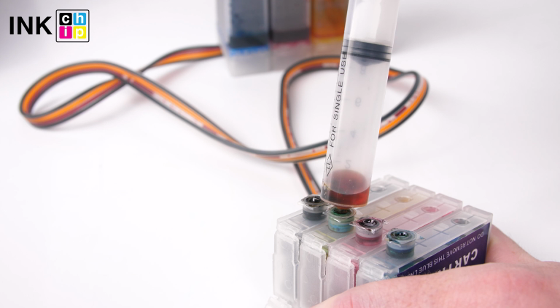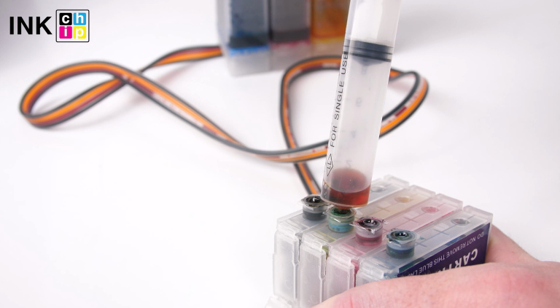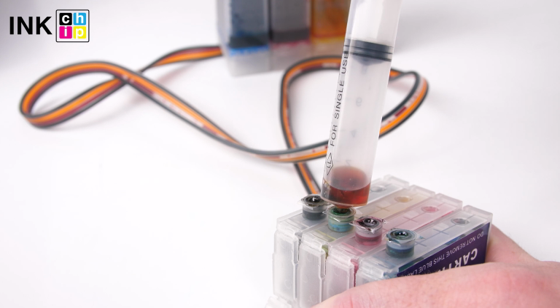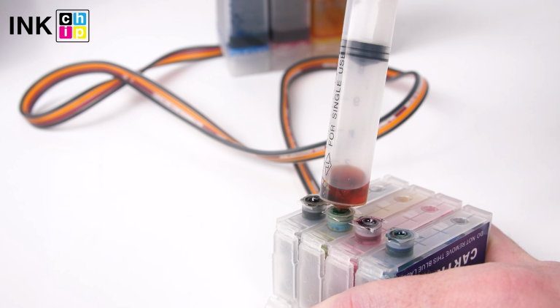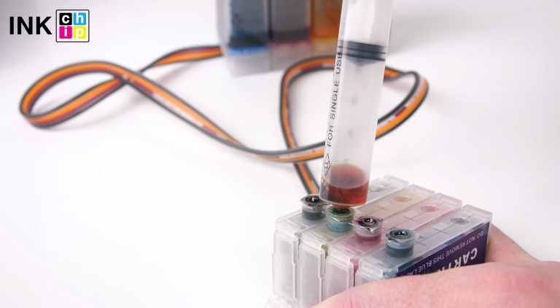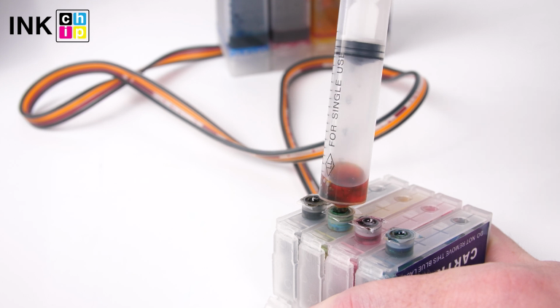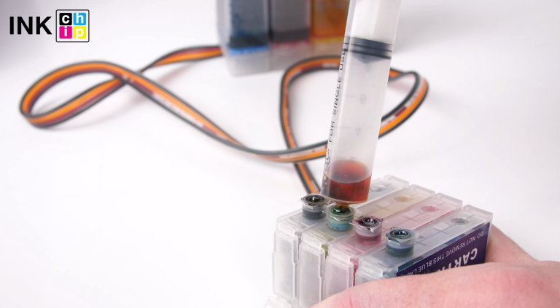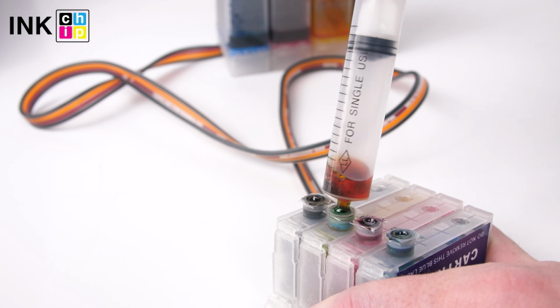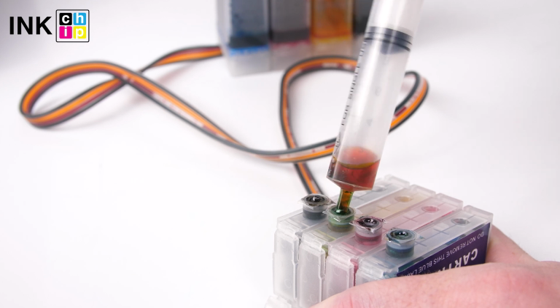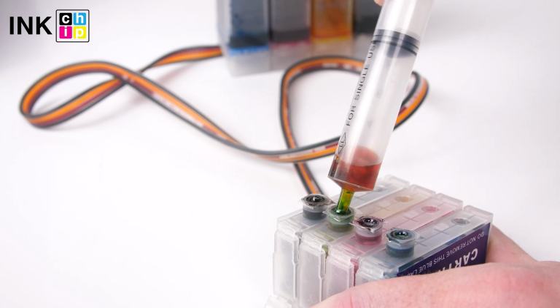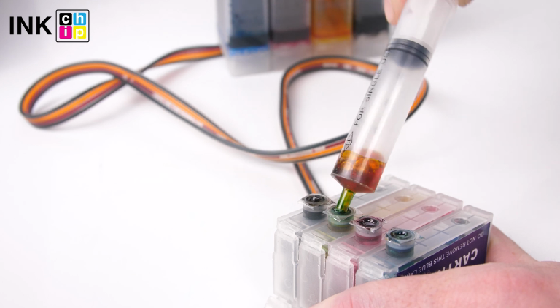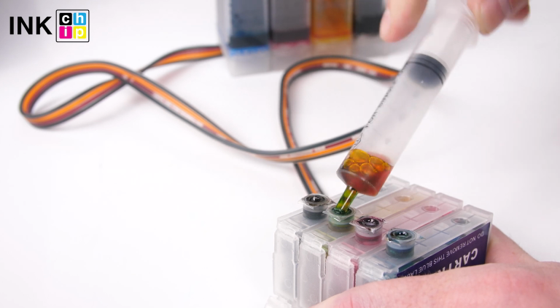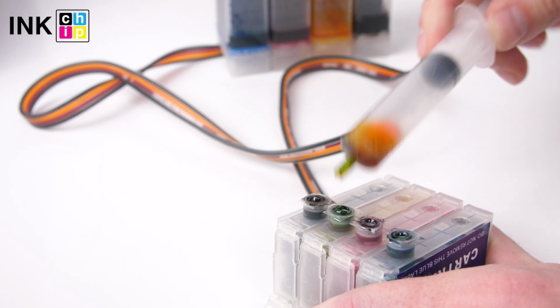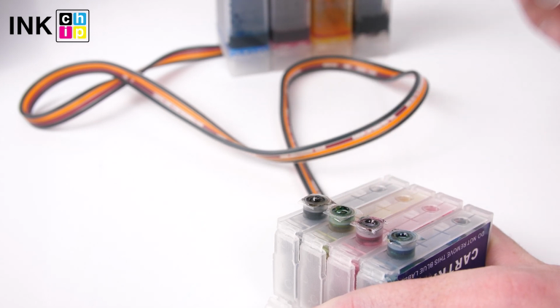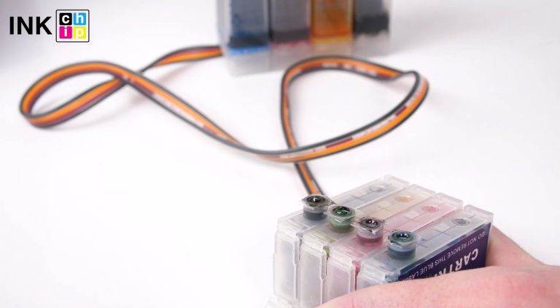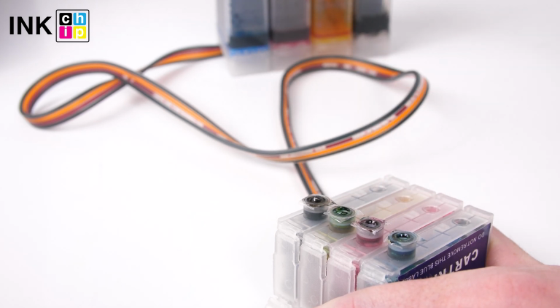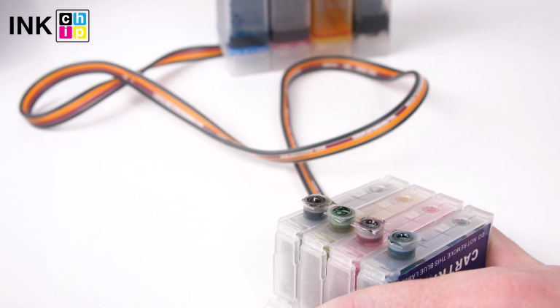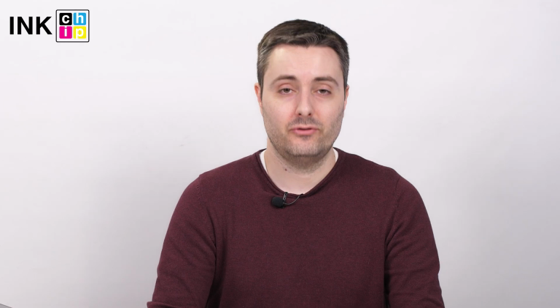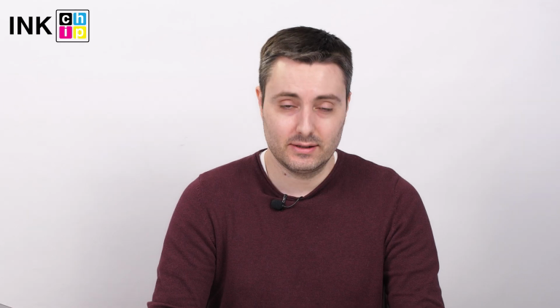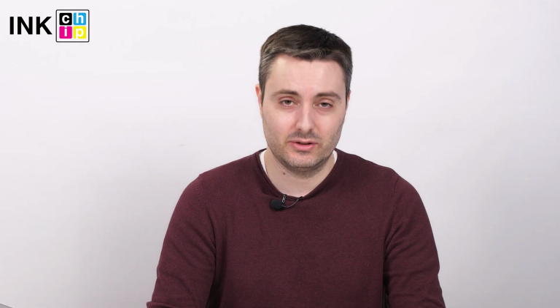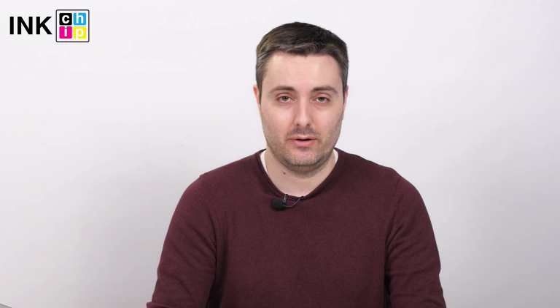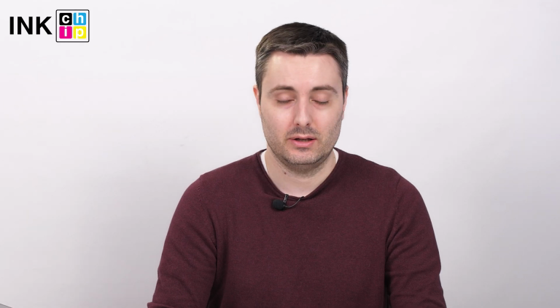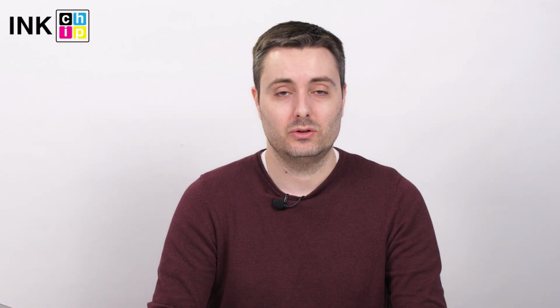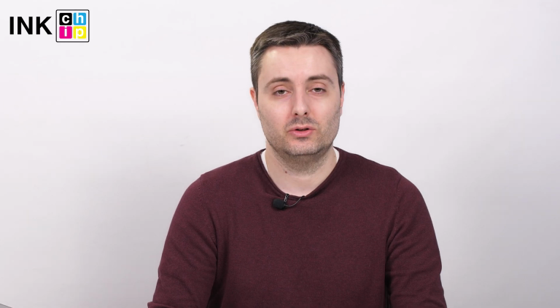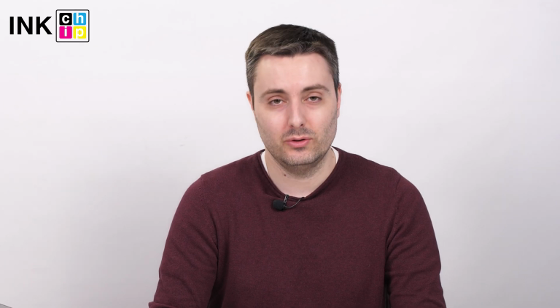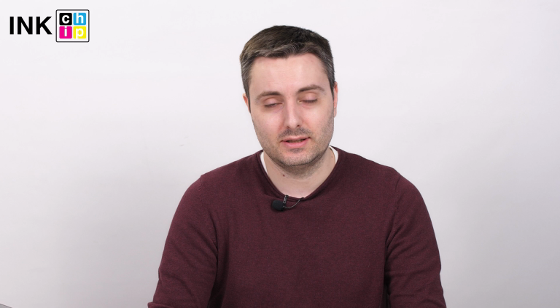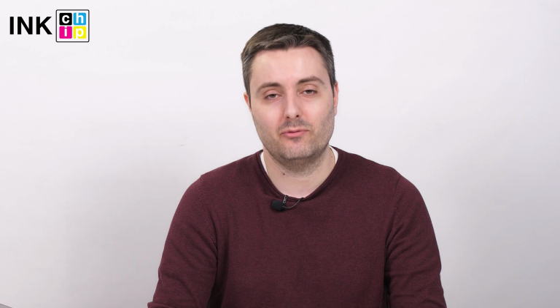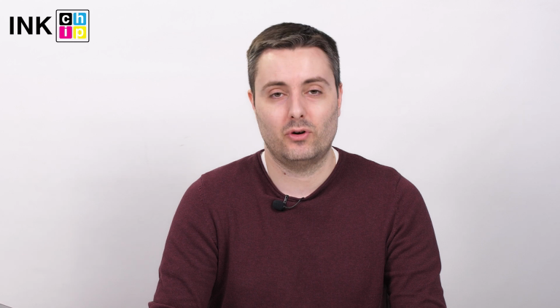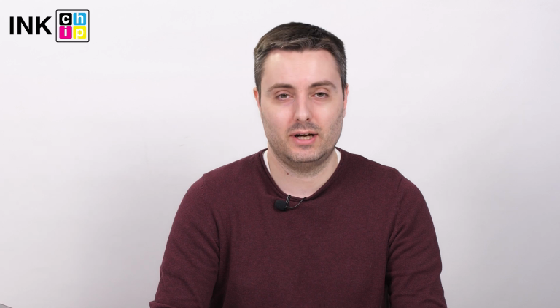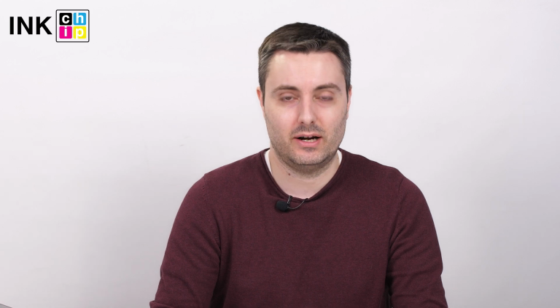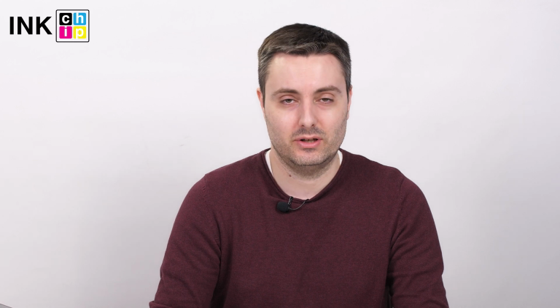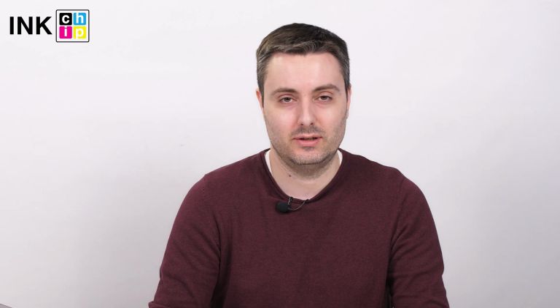The ink starts to flow slowly into the cartridge and then fills the syringe. When the cartridge is full of ink, remove the syringe if necessary. Do the same for other cartridges.